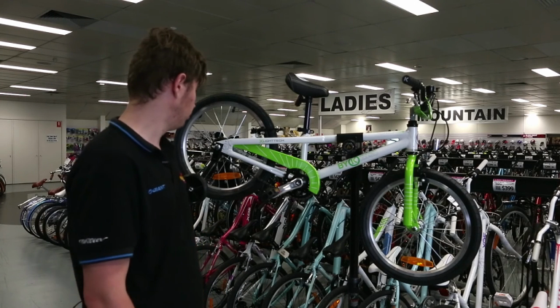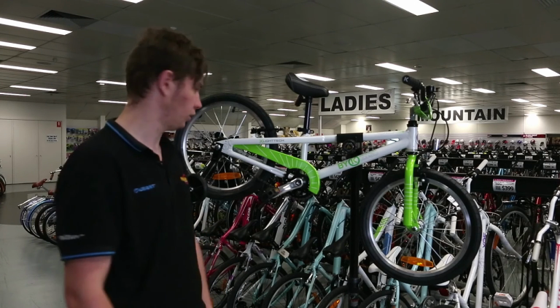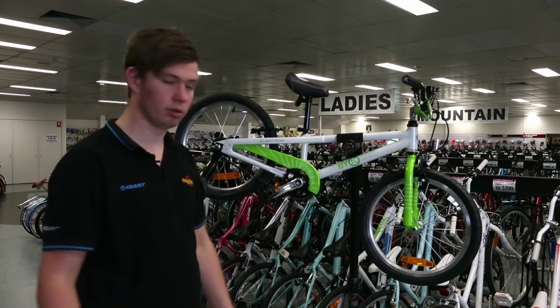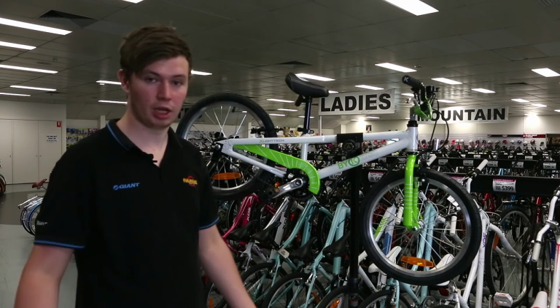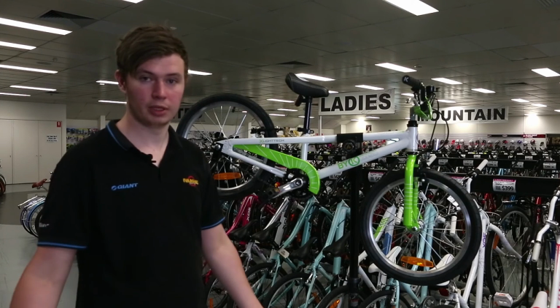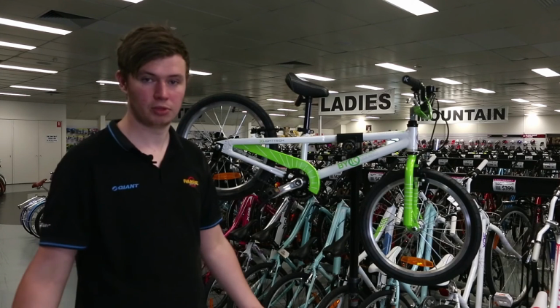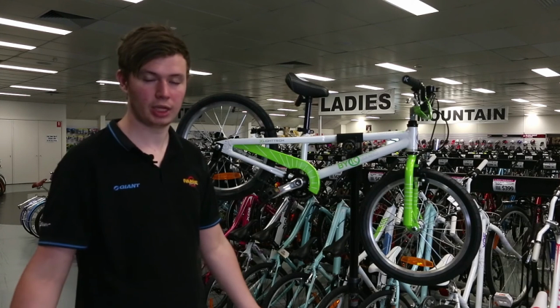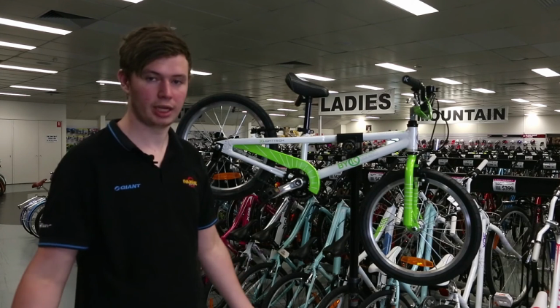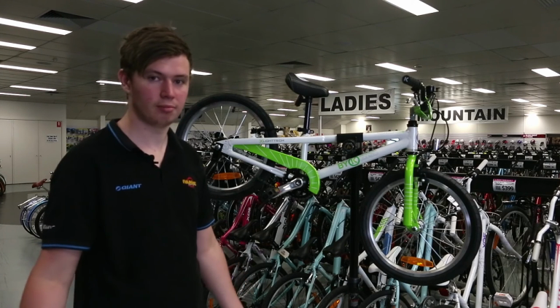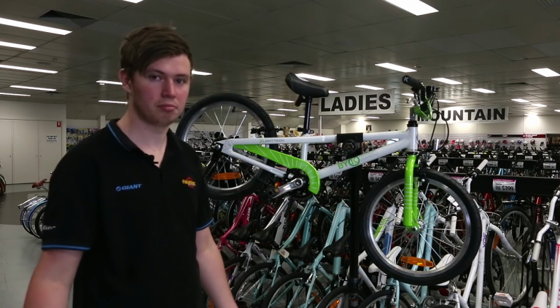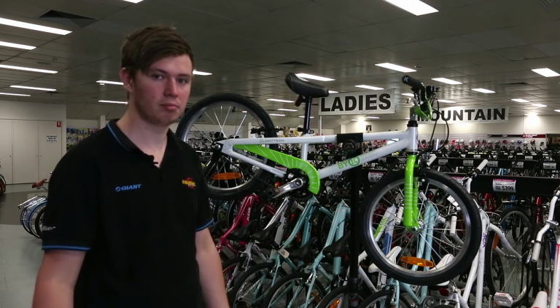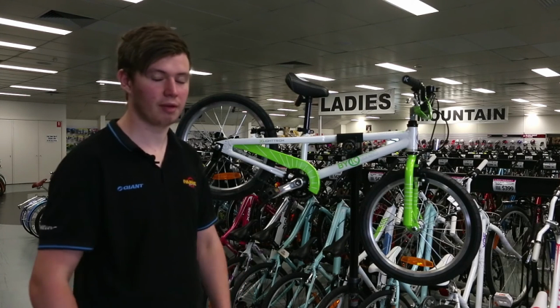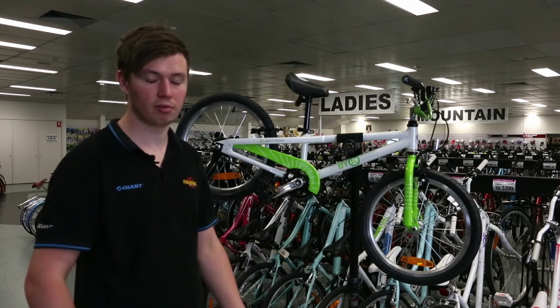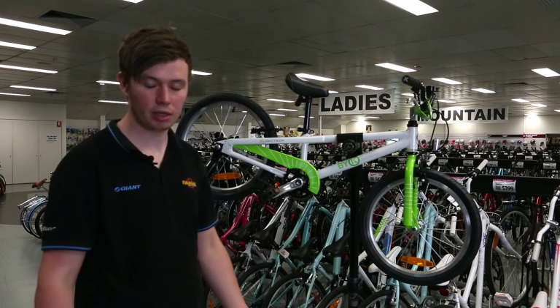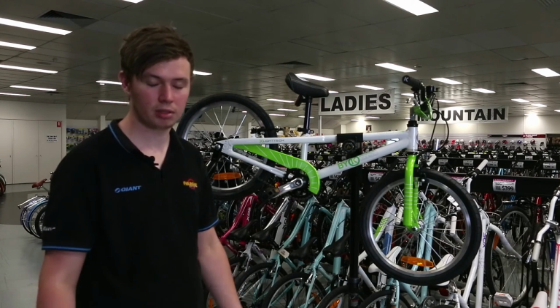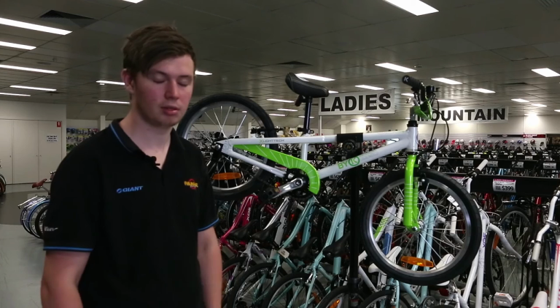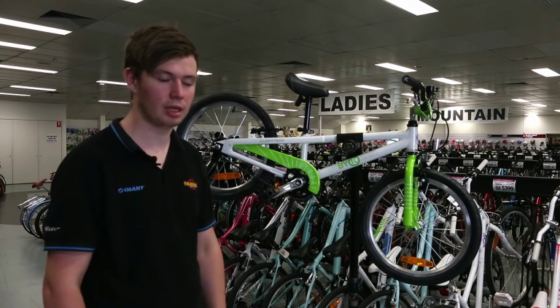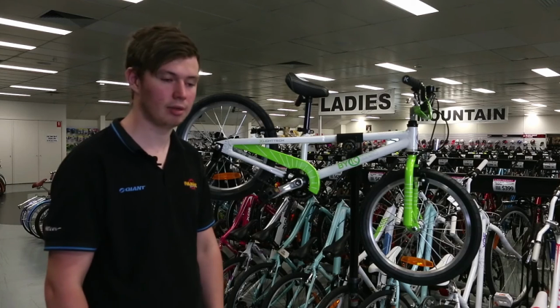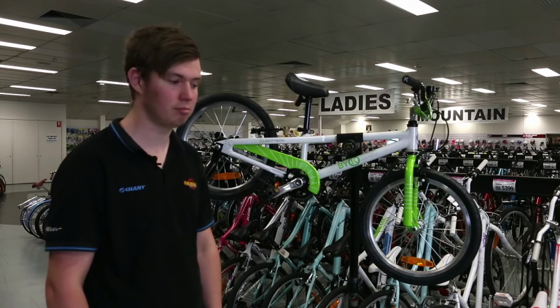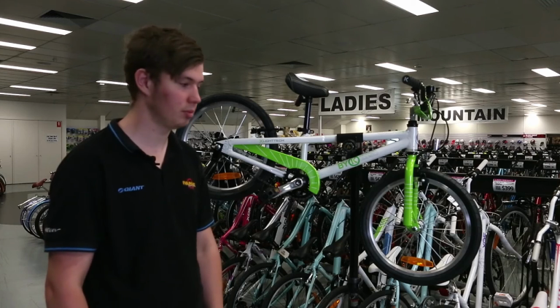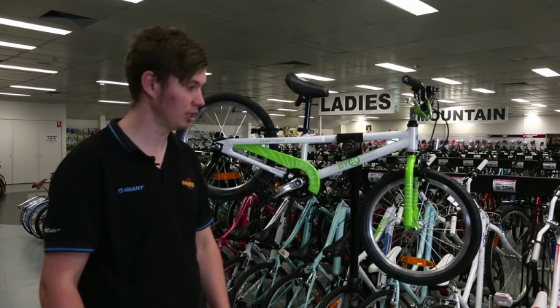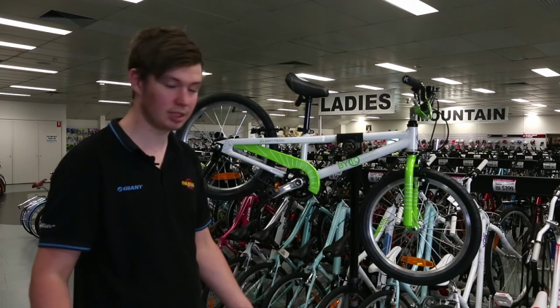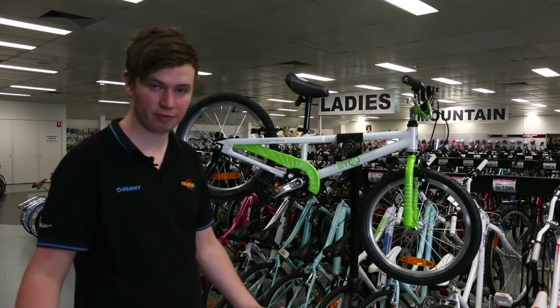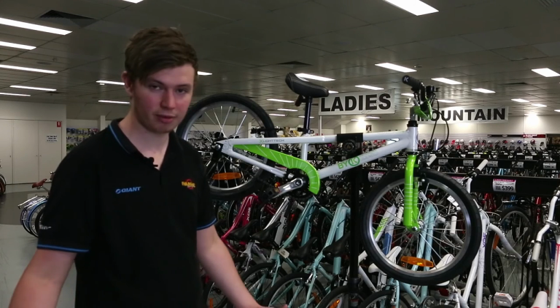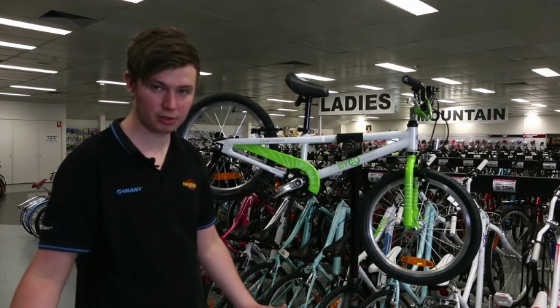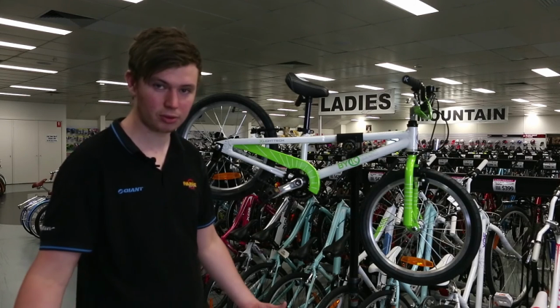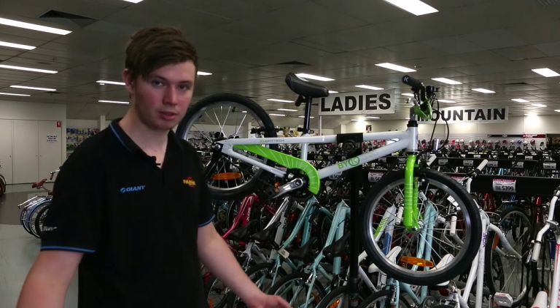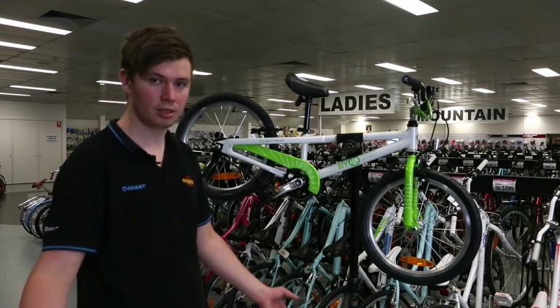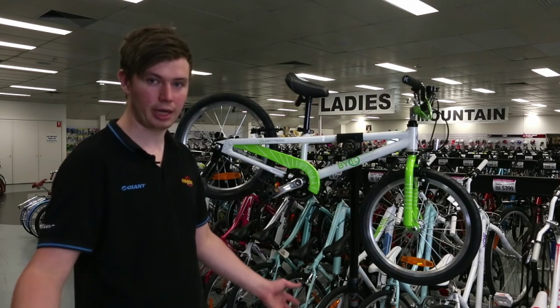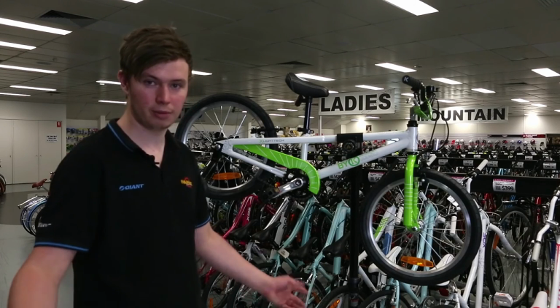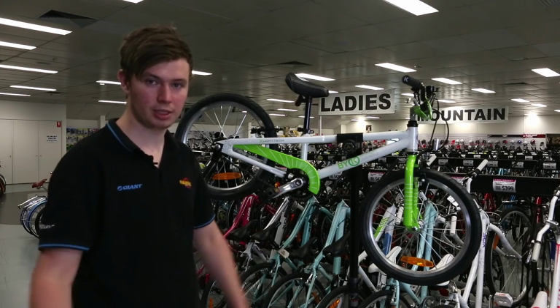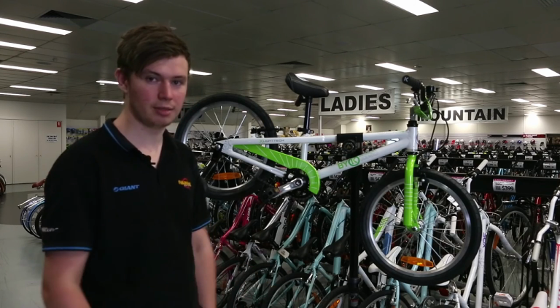So come in, check it out, have a ride, let your kids have fun around the store, and we'll see you then.